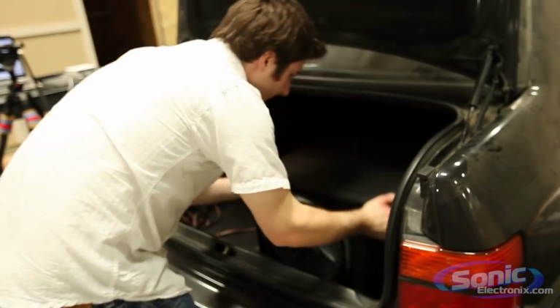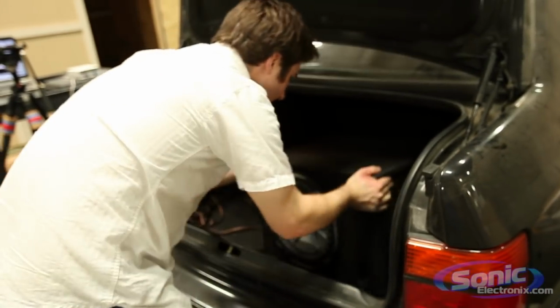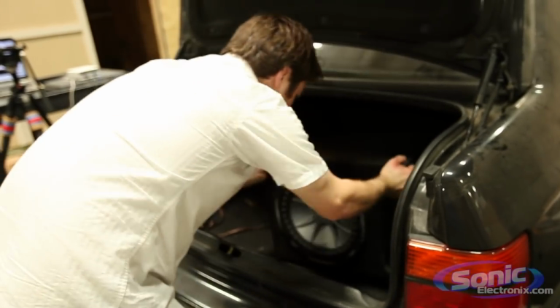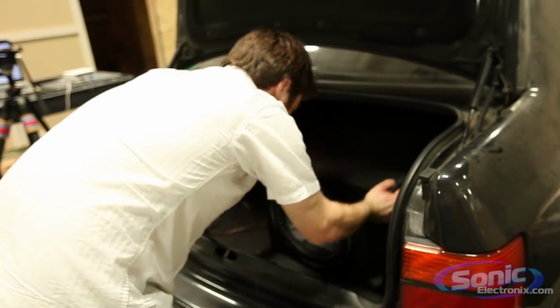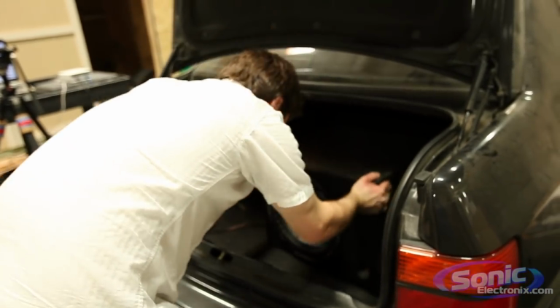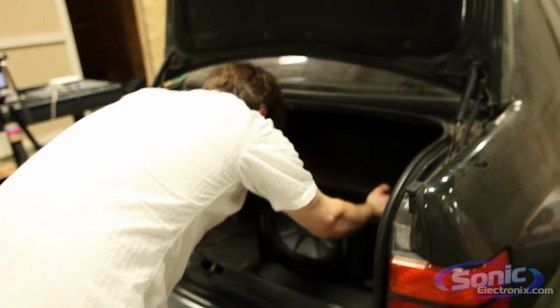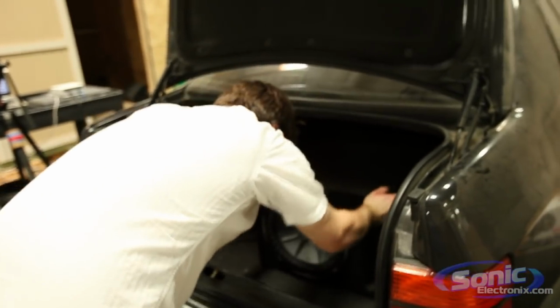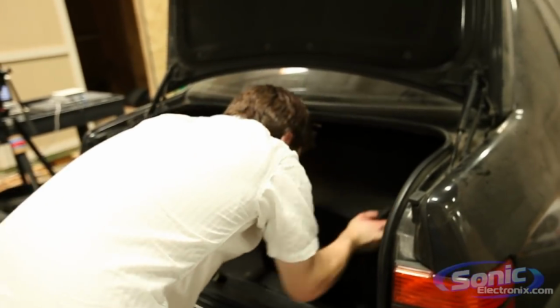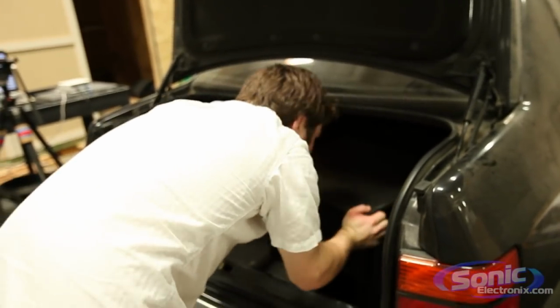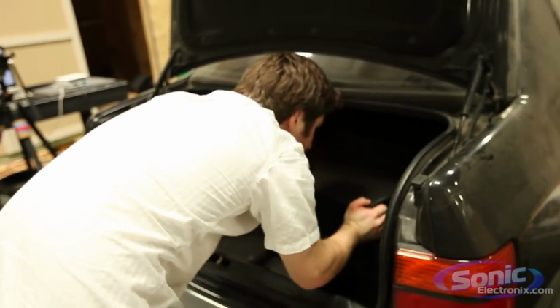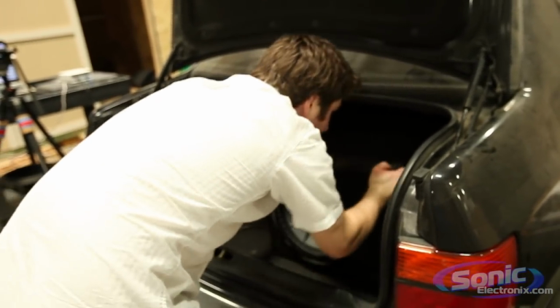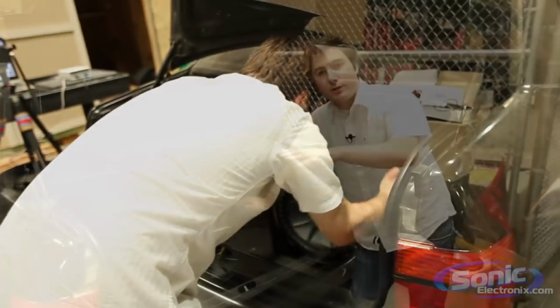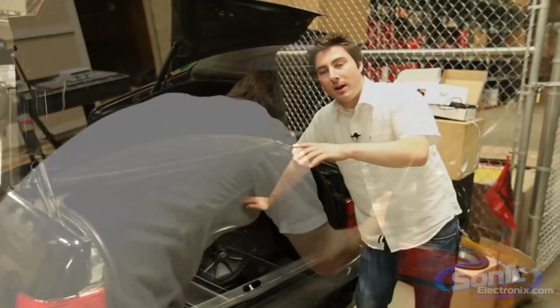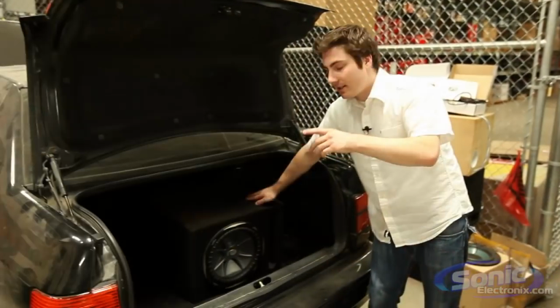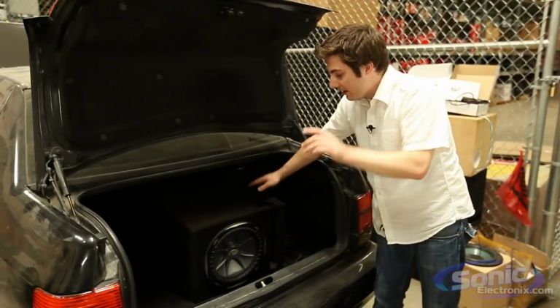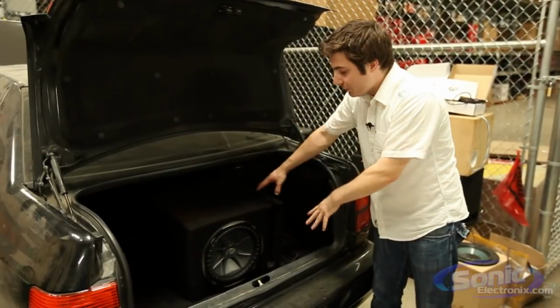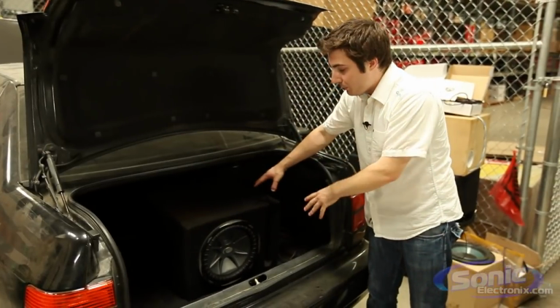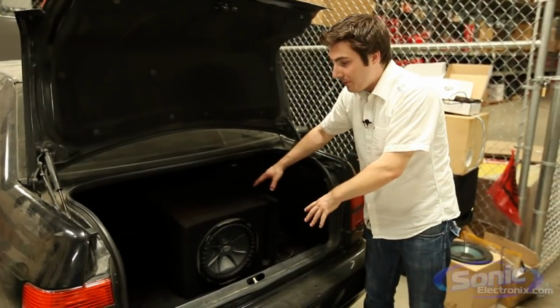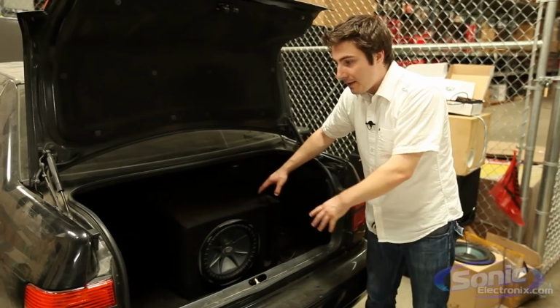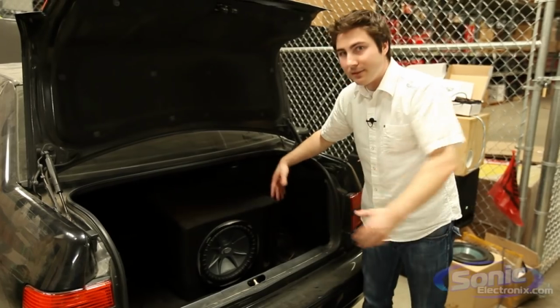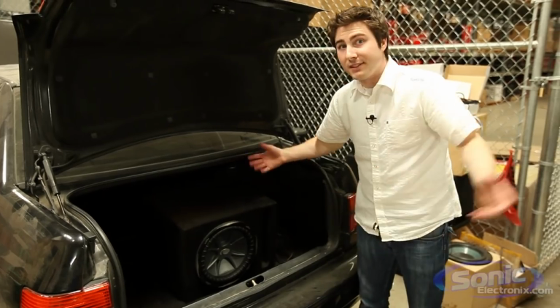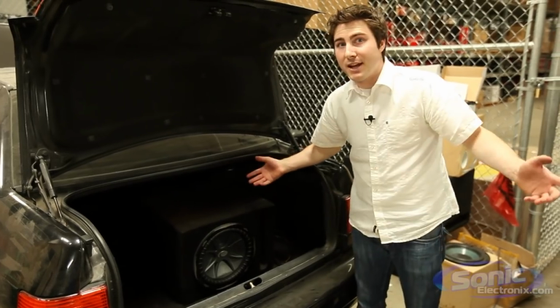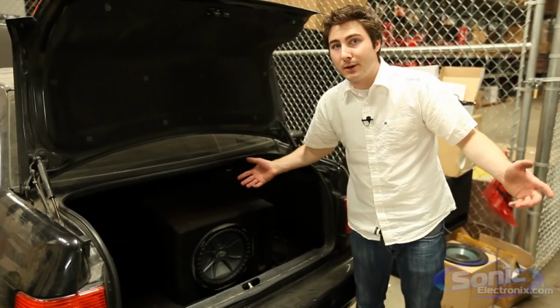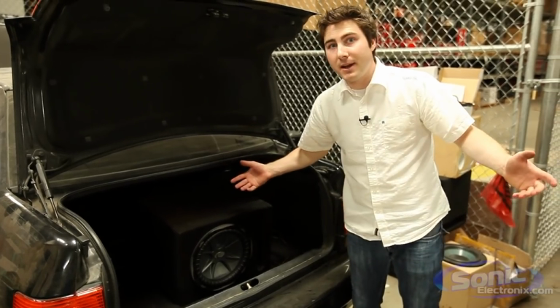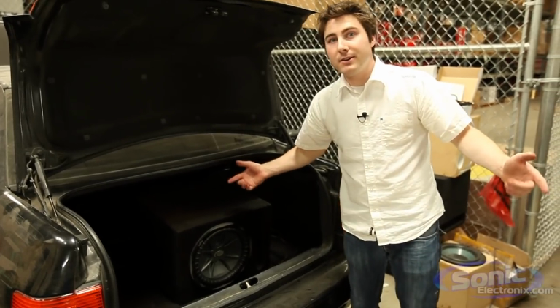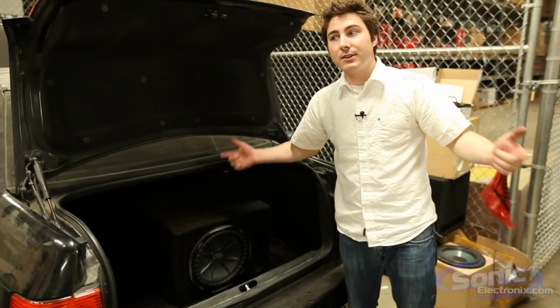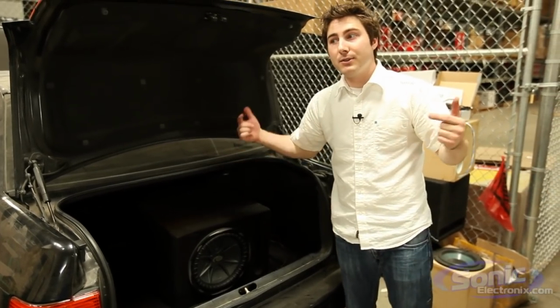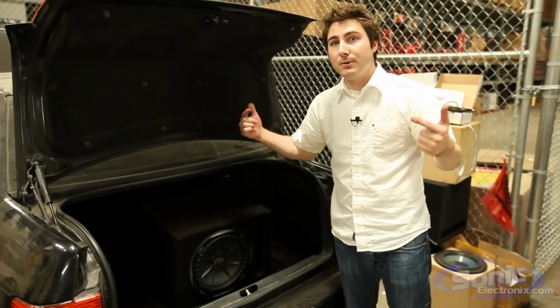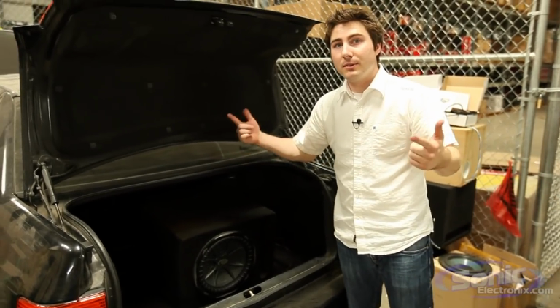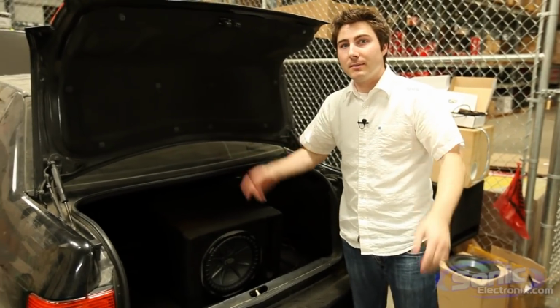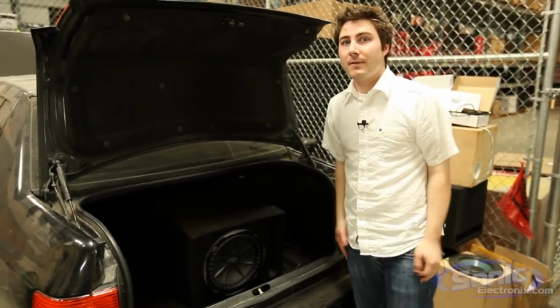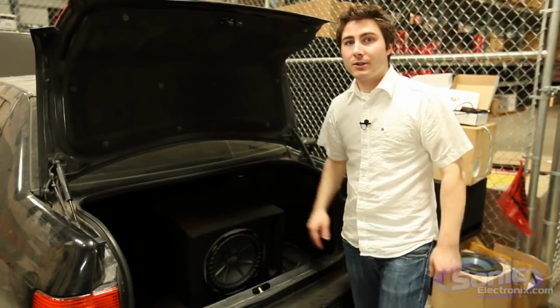All right, so we just tested the manufacturer box. Here's the prefab — let's see how it compares to the manufacturer.